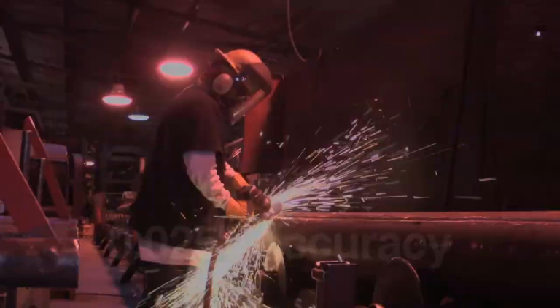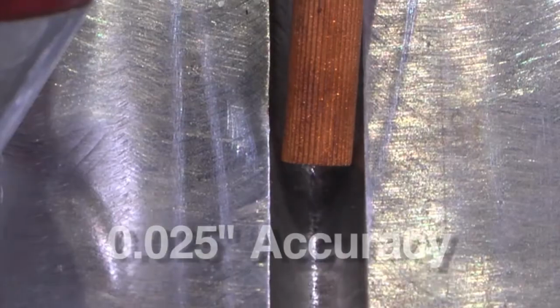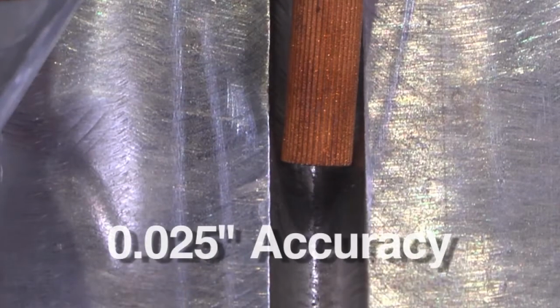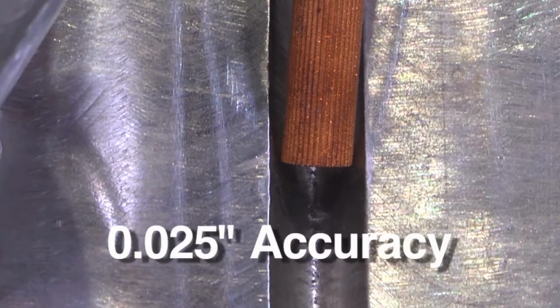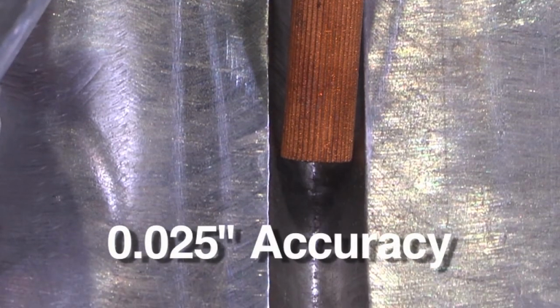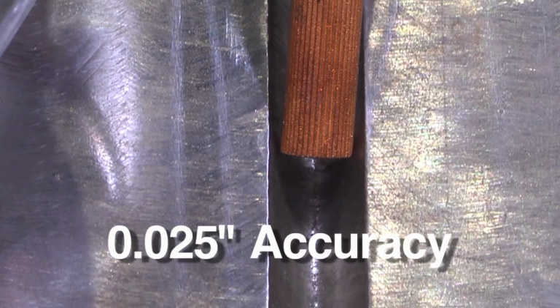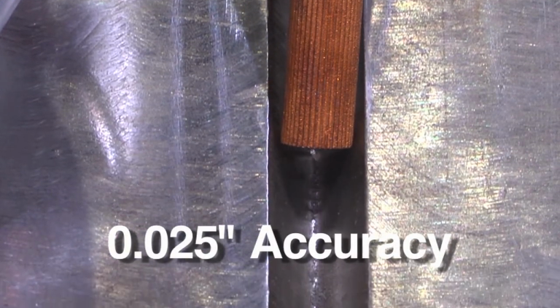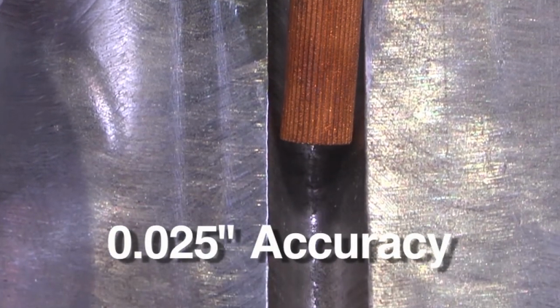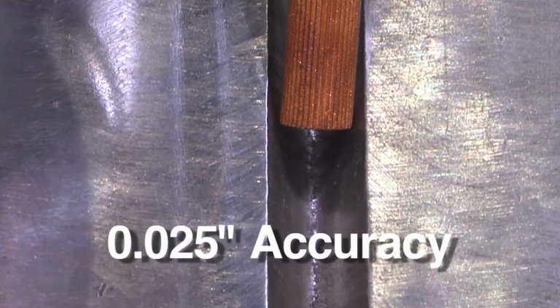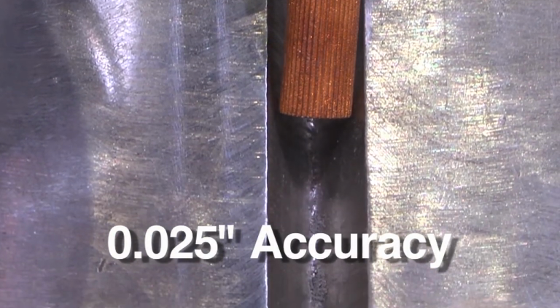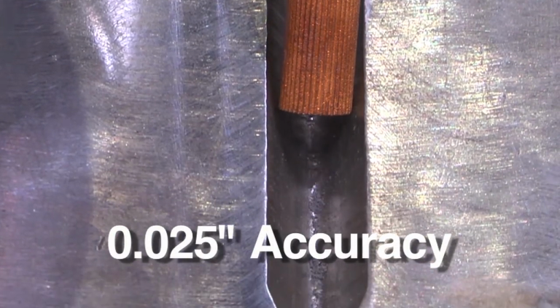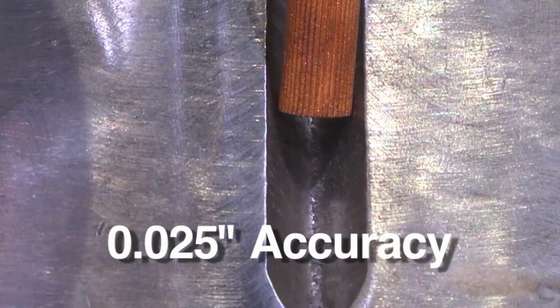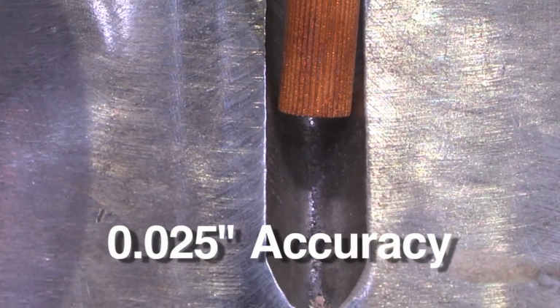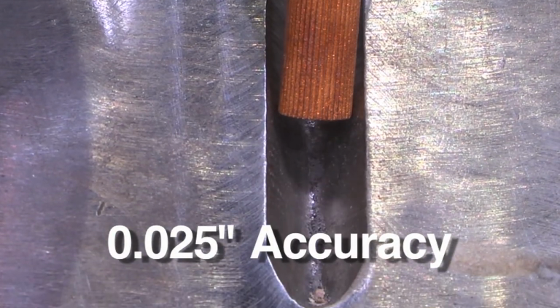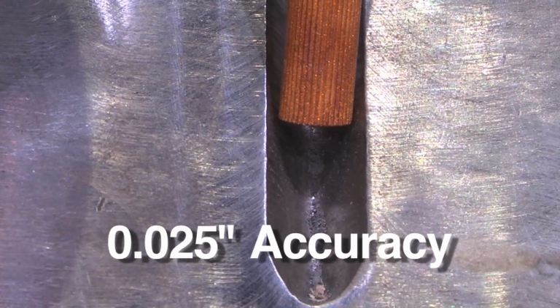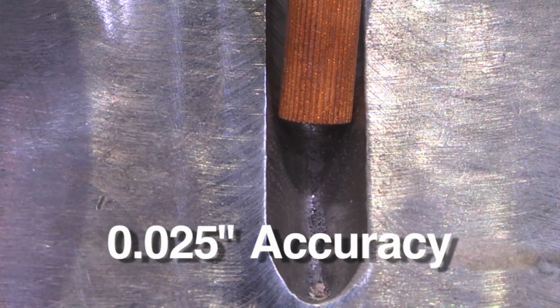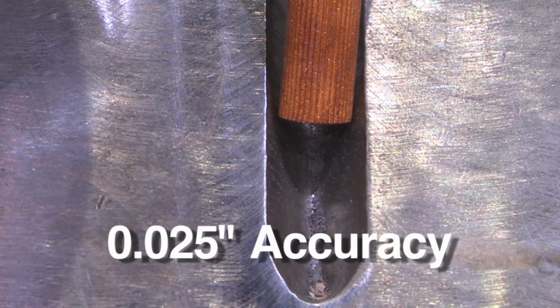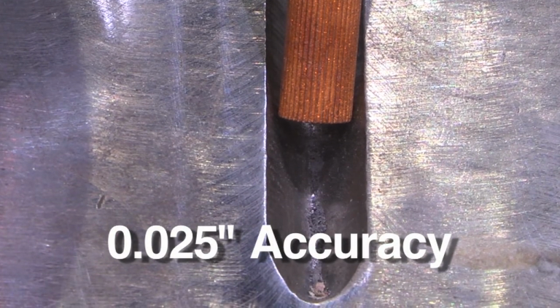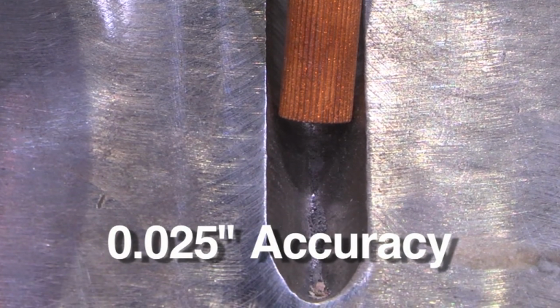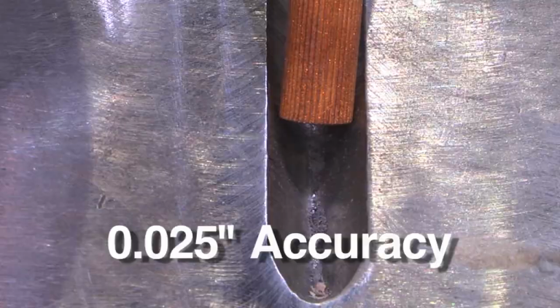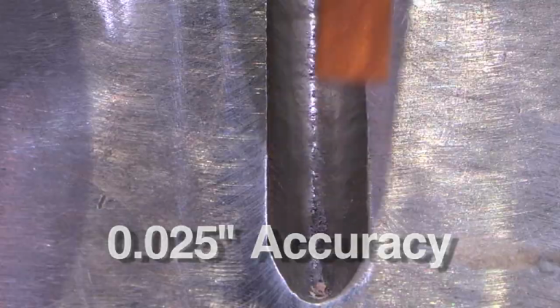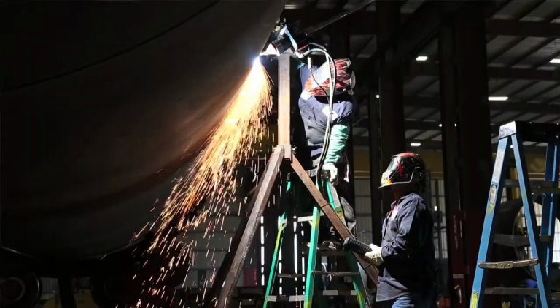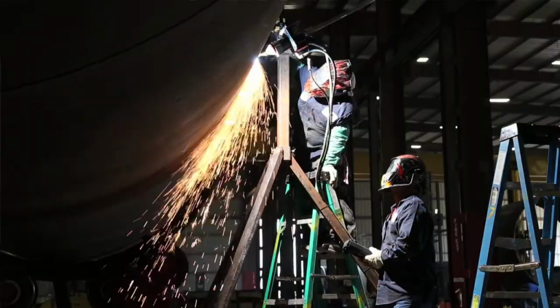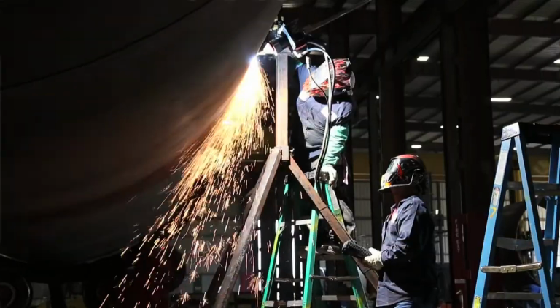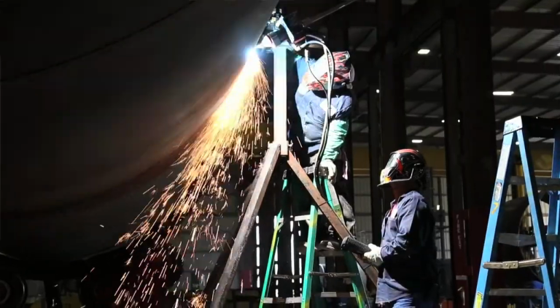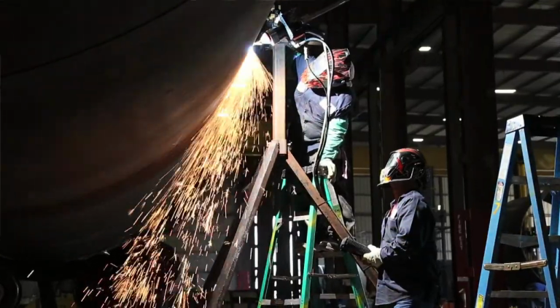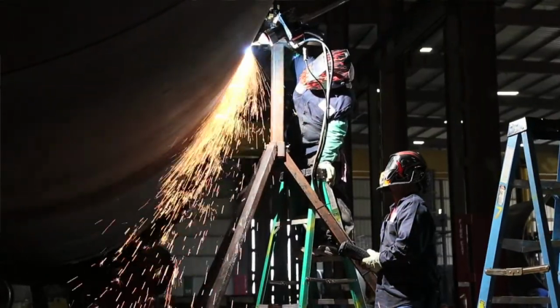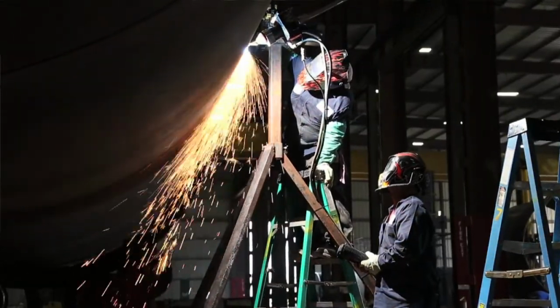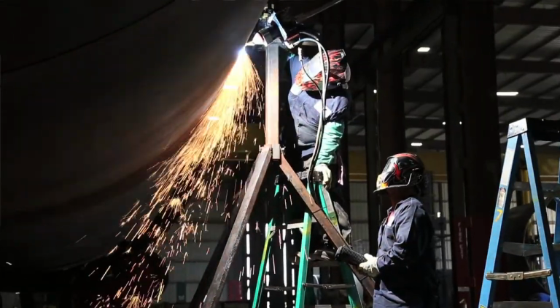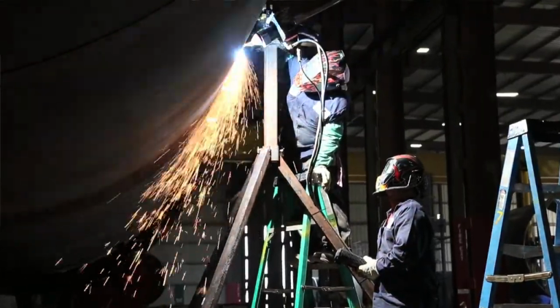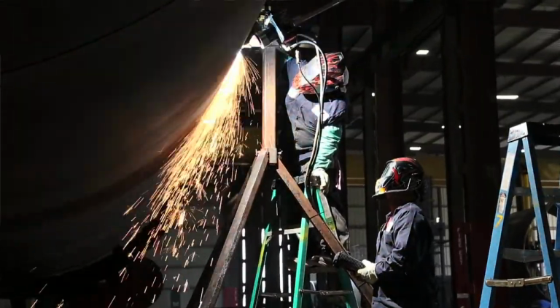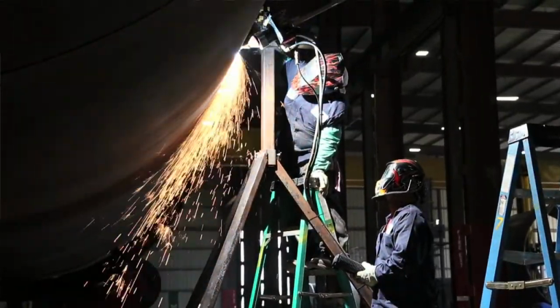With precision depth control throughout the gouged length, you'll eliminate wasted filler metal, reduce cycle time, and lower cost per joint.